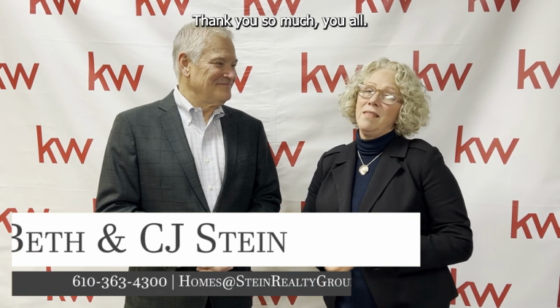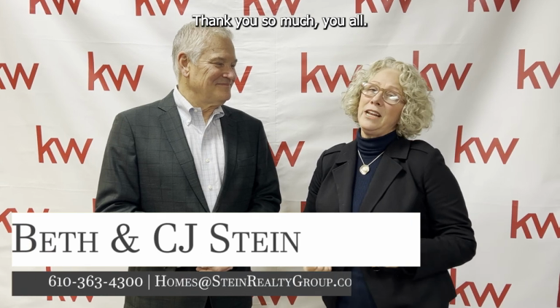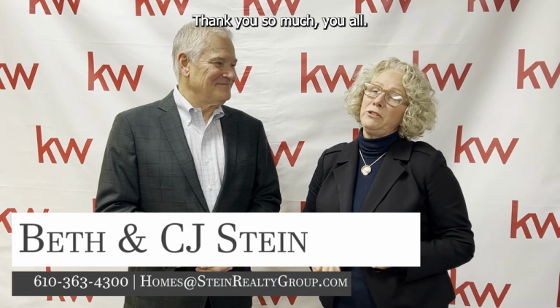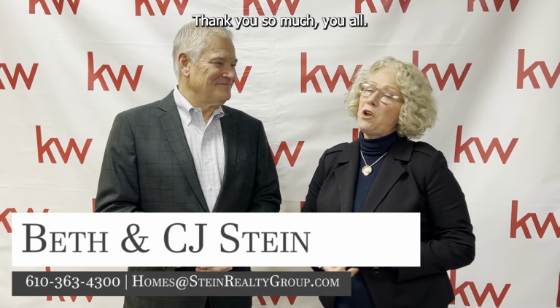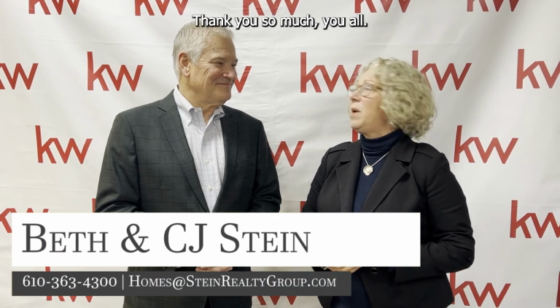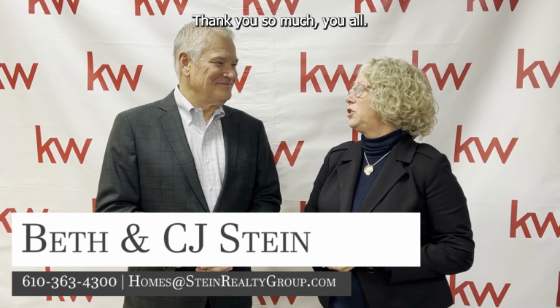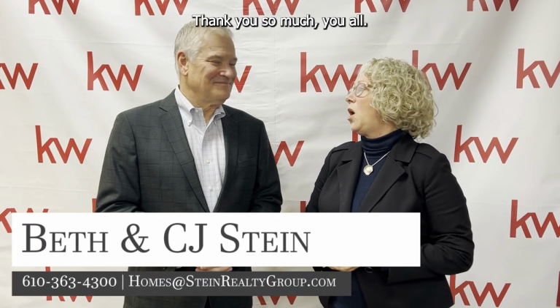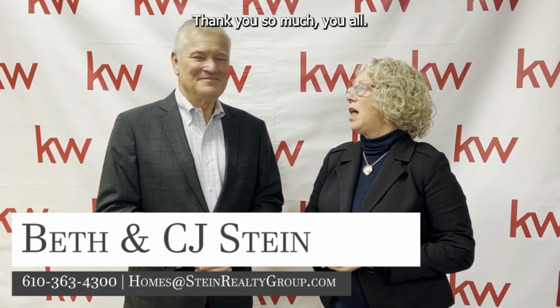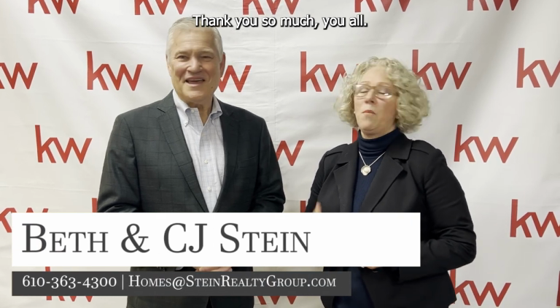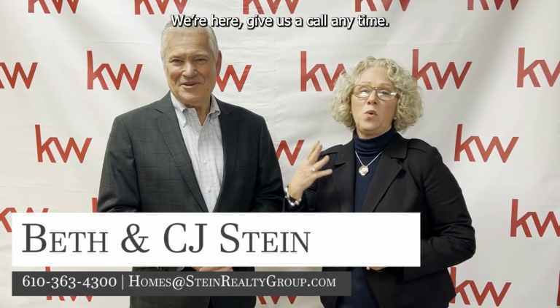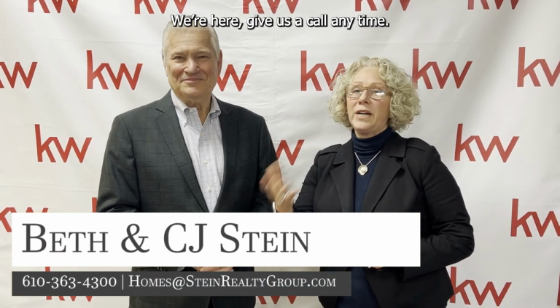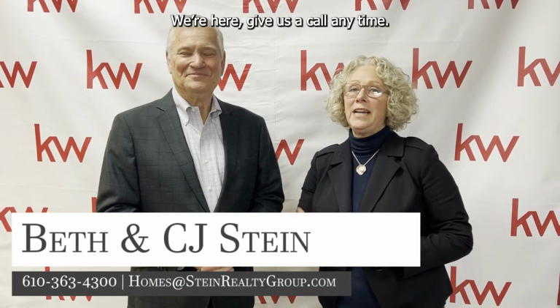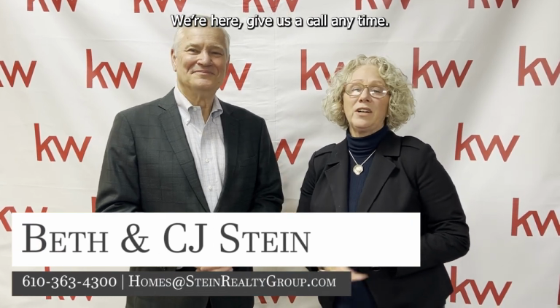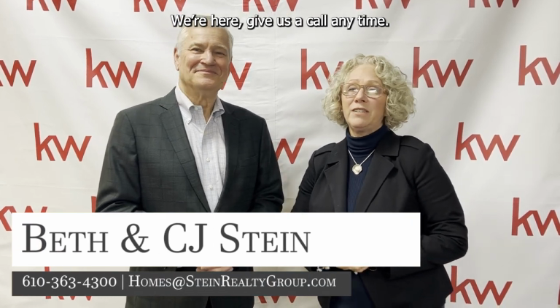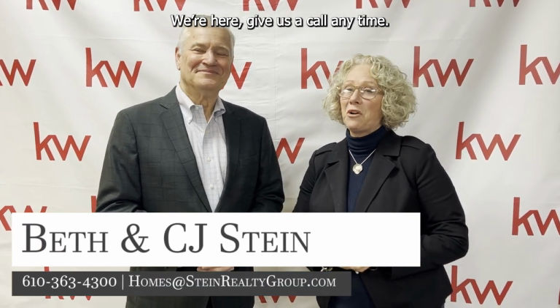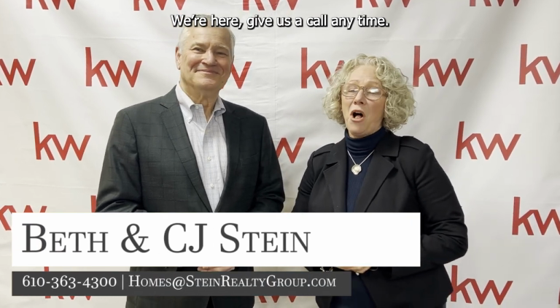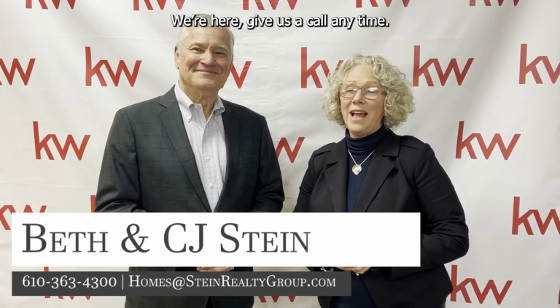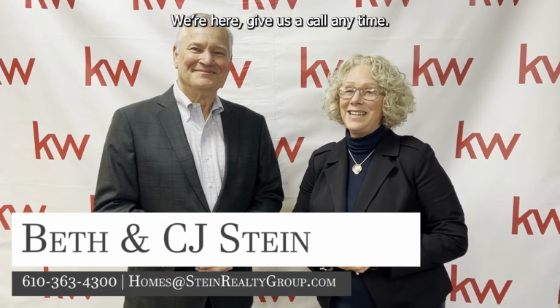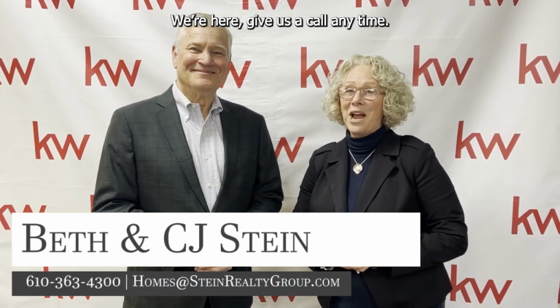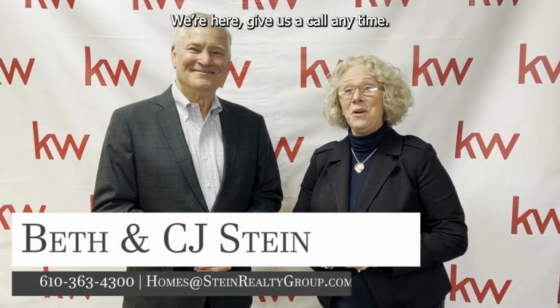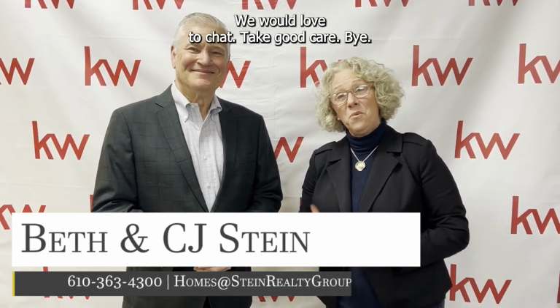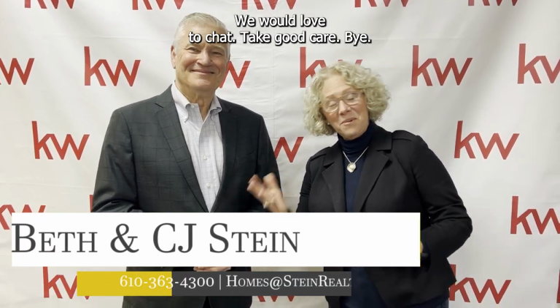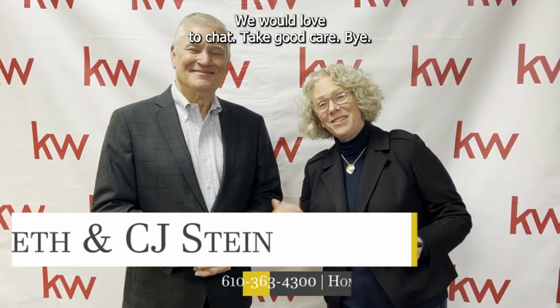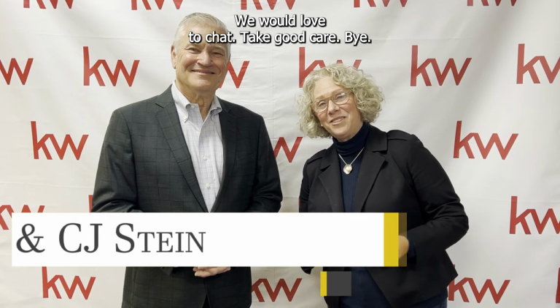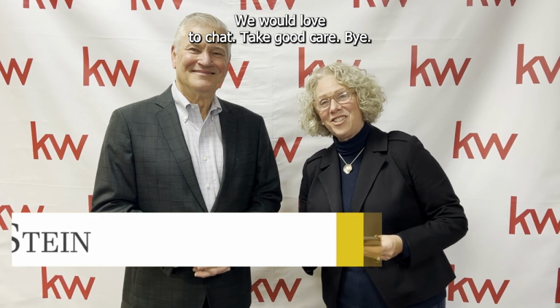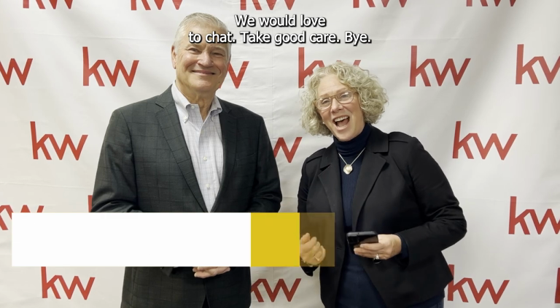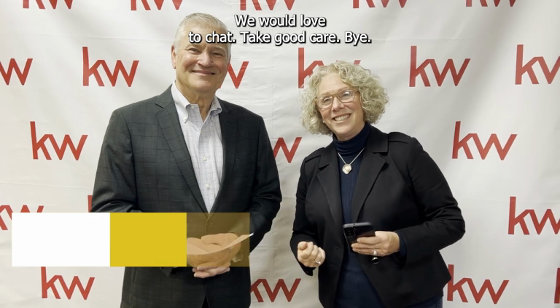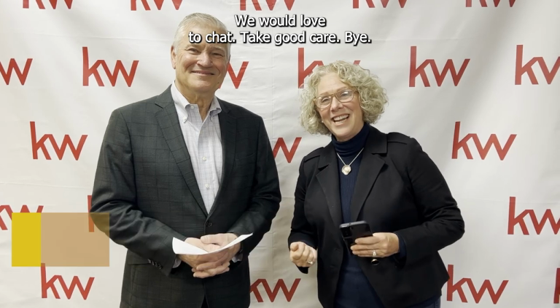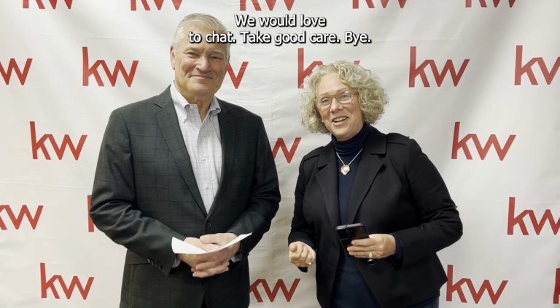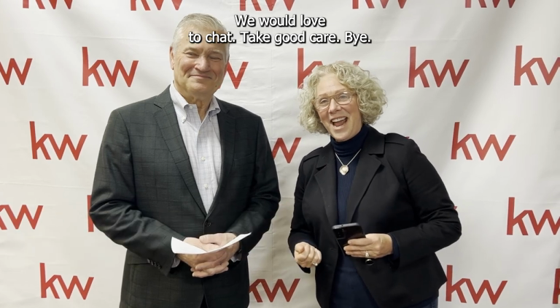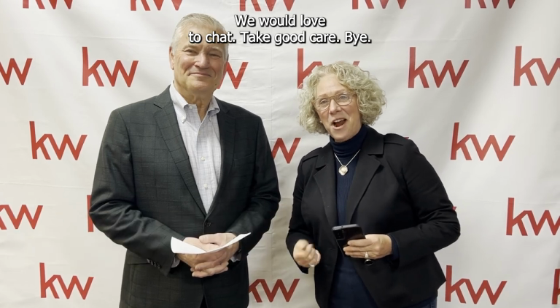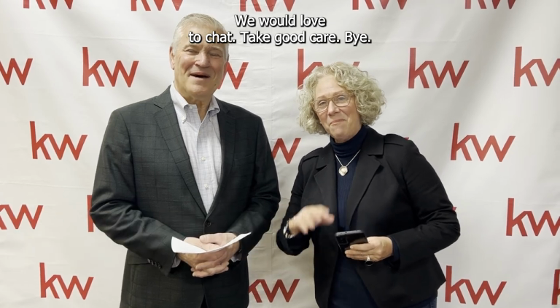Thank you so much, you all. Thank you — we're here. Give us a call anytime, we would love to chat. Take good care, bye.